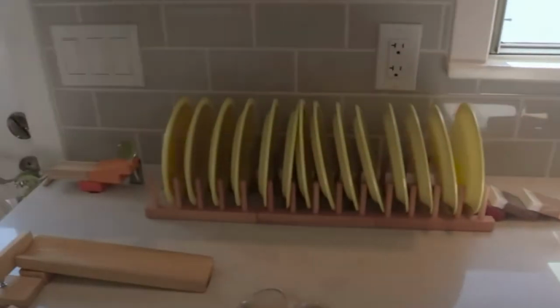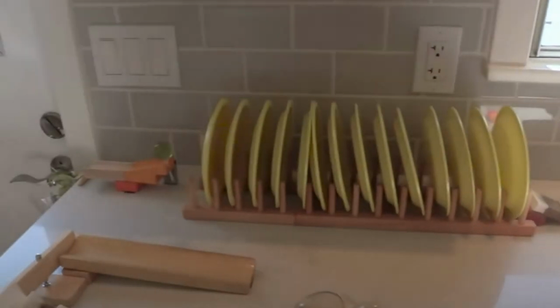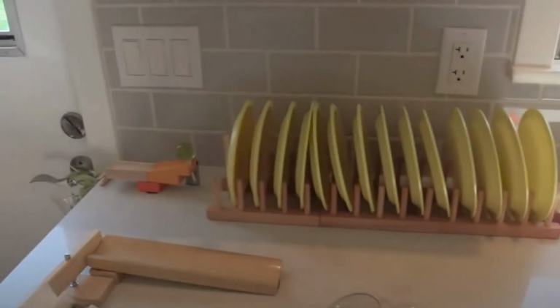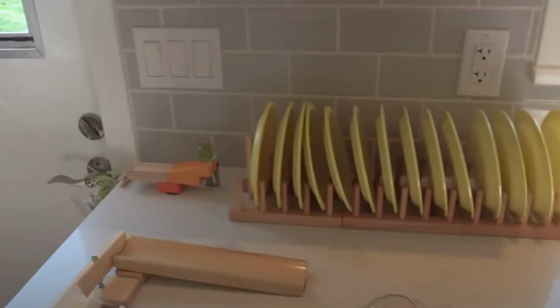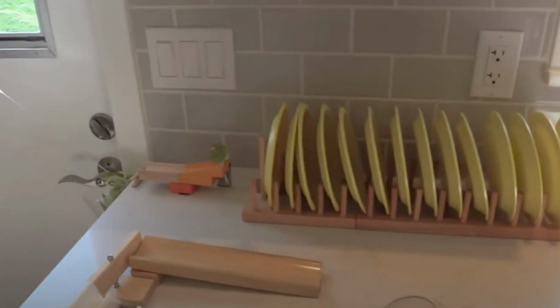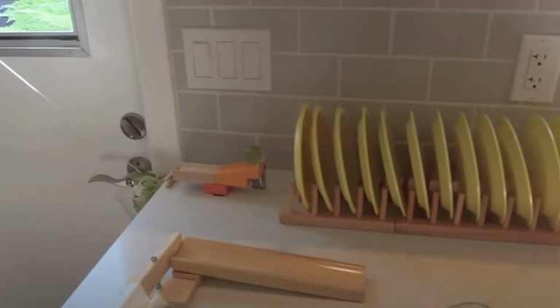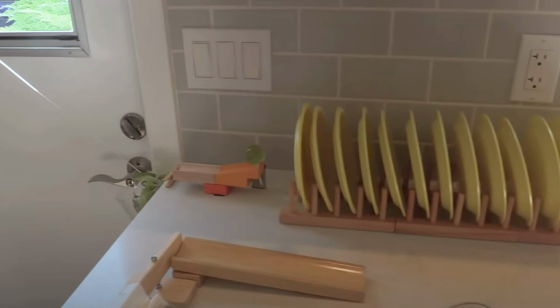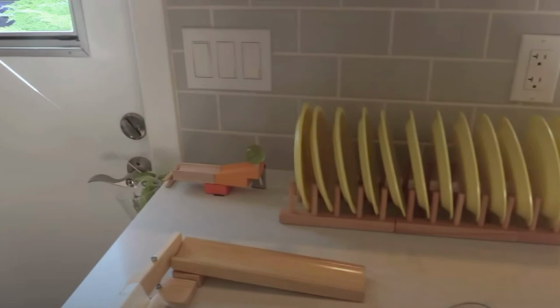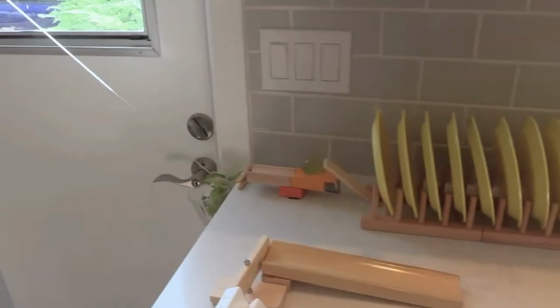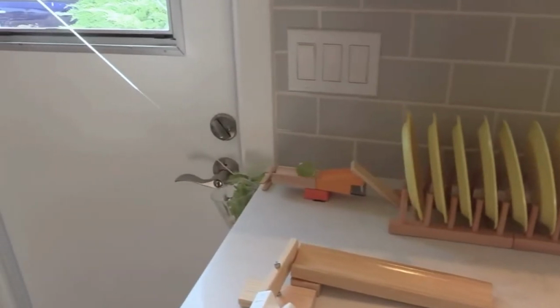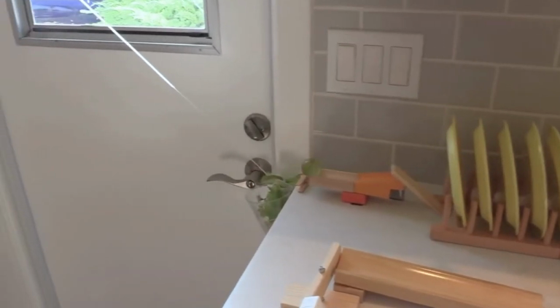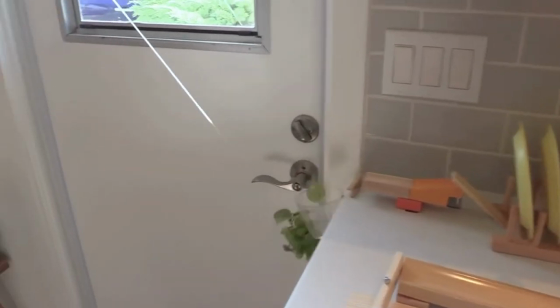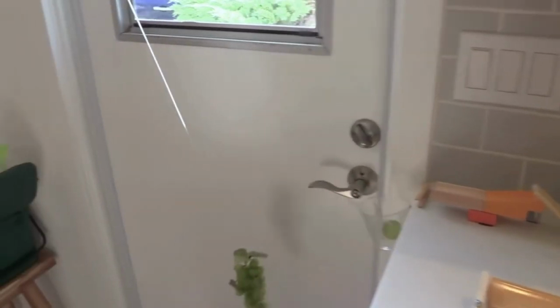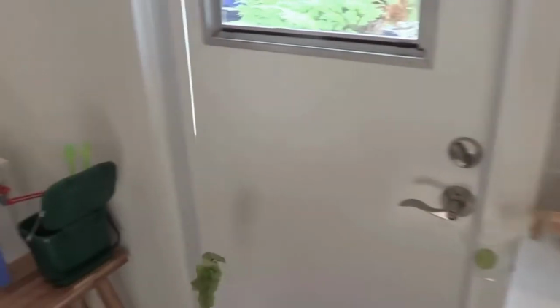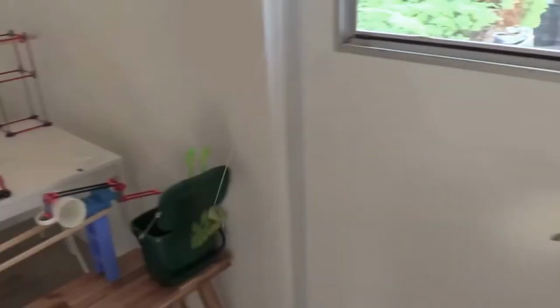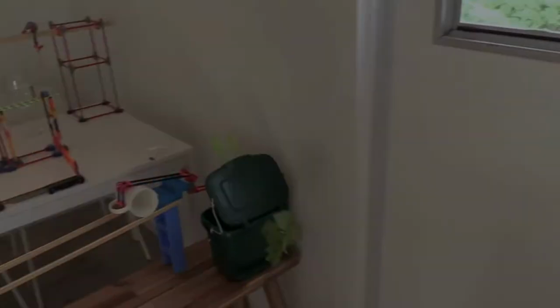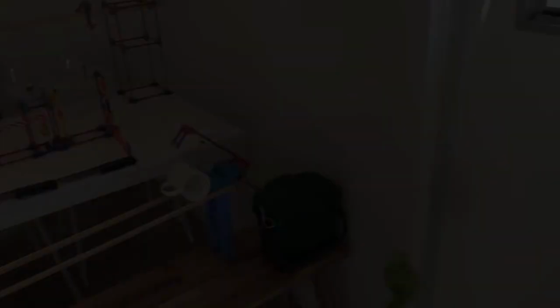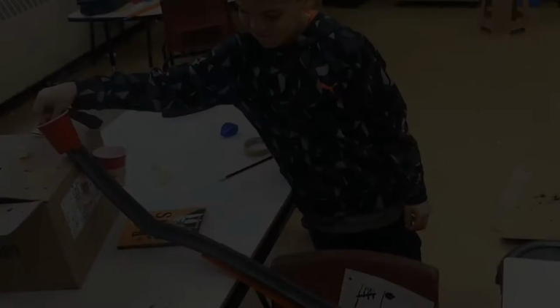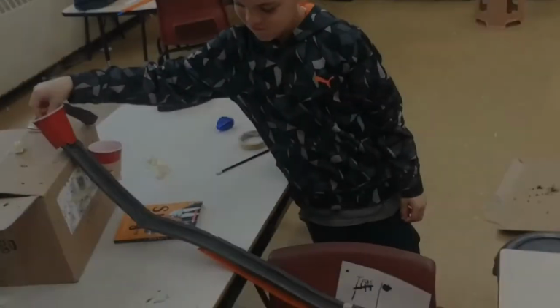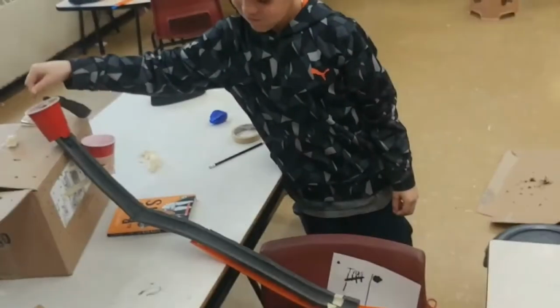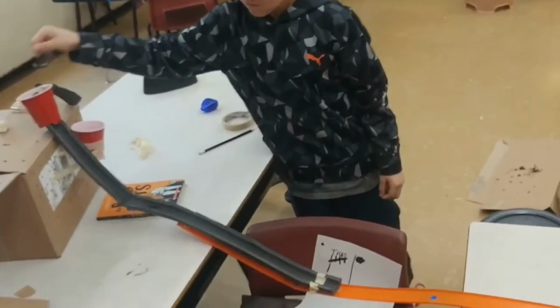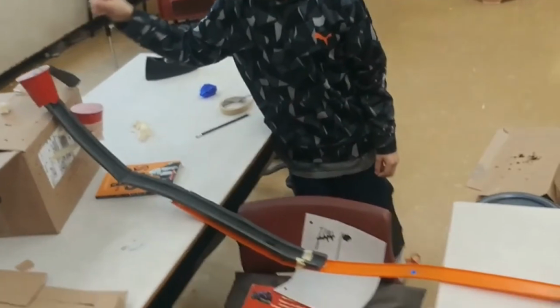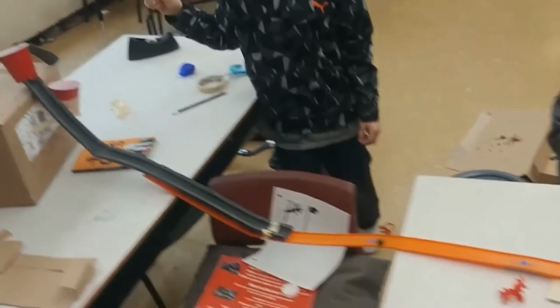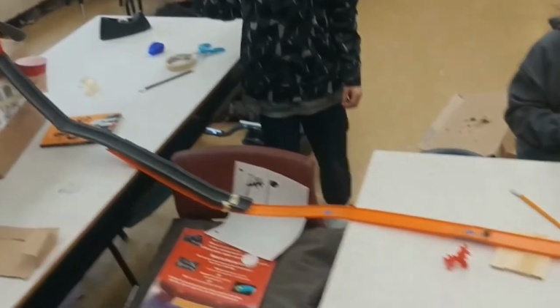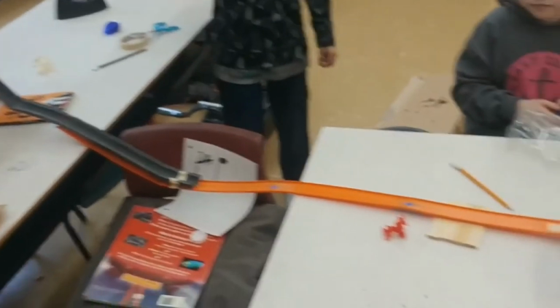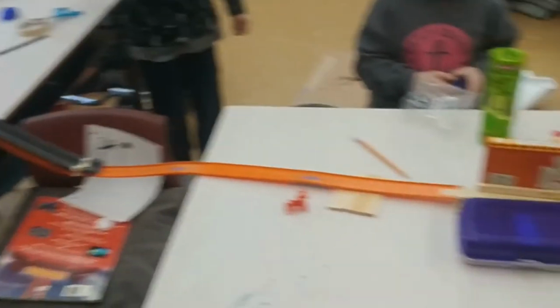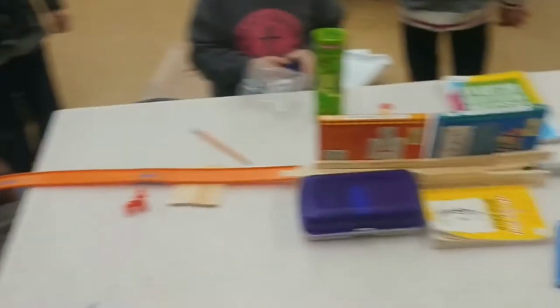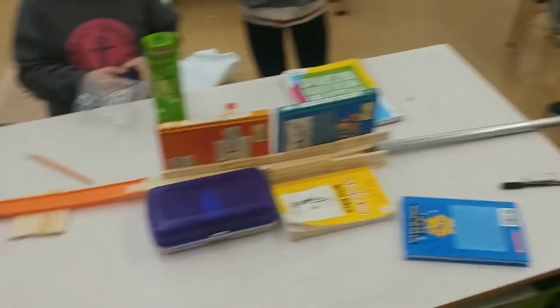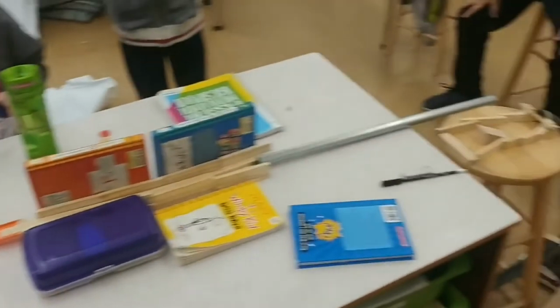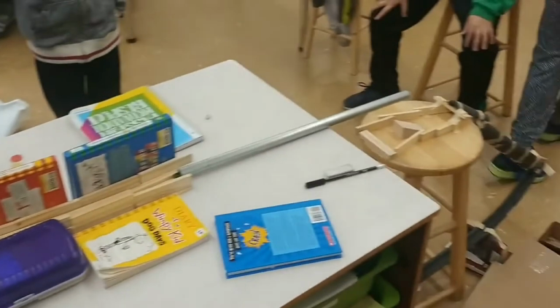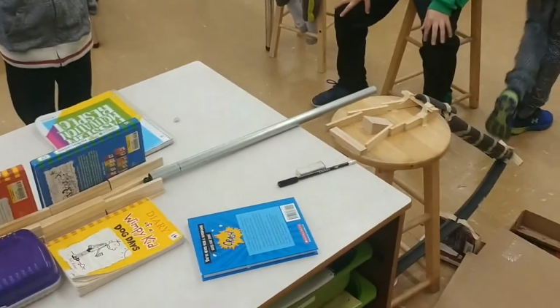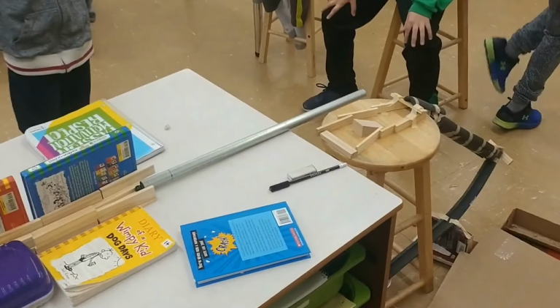These machines often include many types of simple machines like ramps, pulleys, and levers.